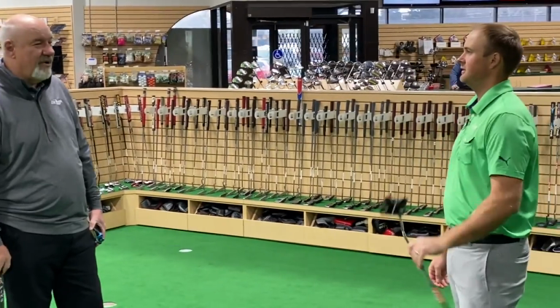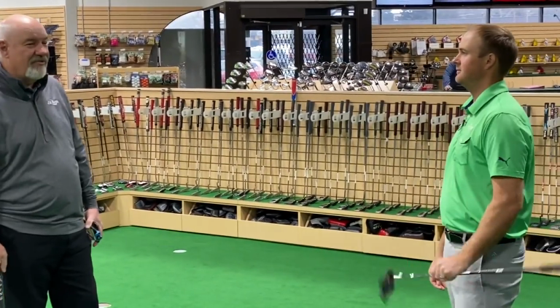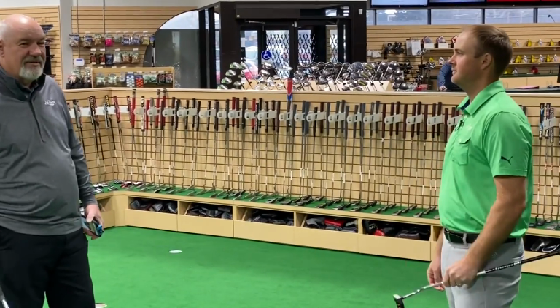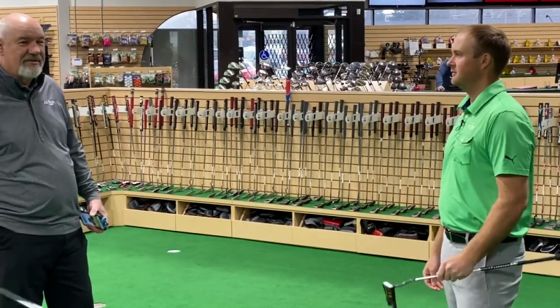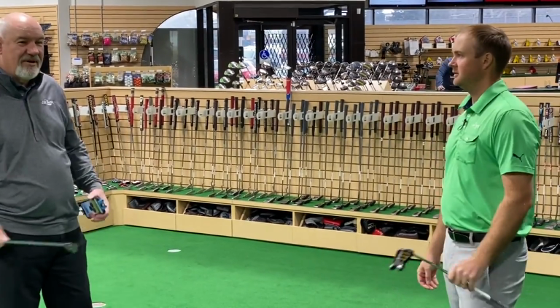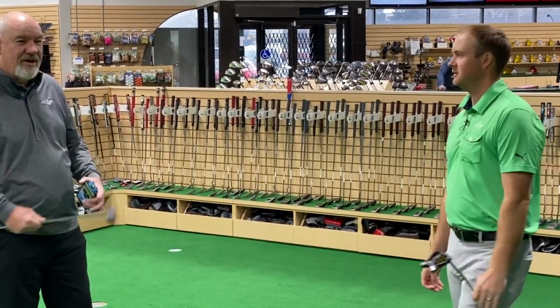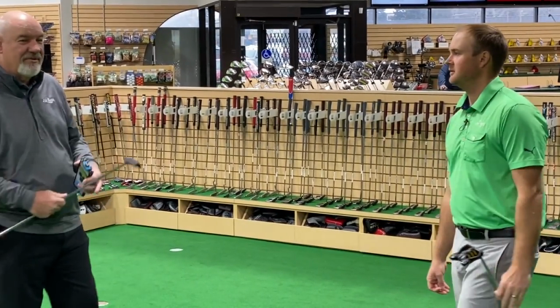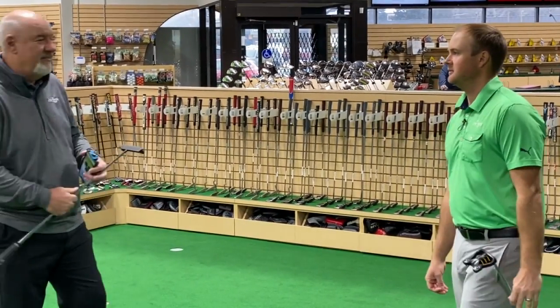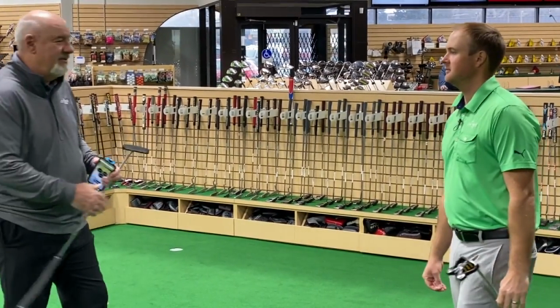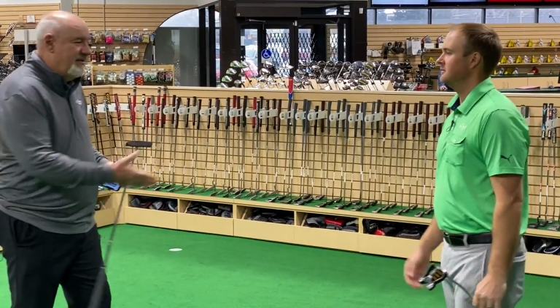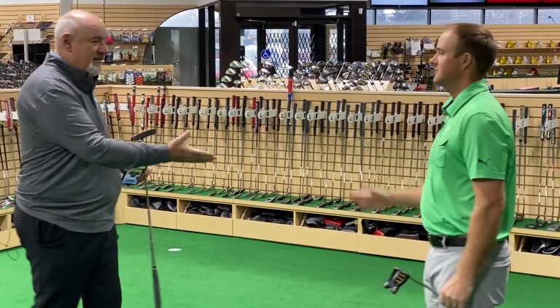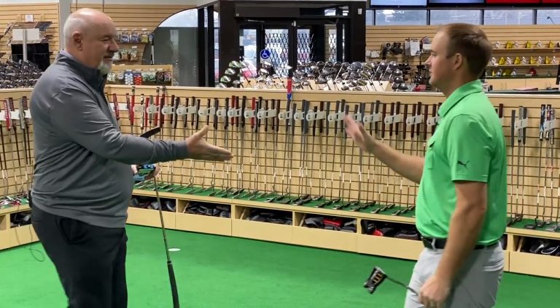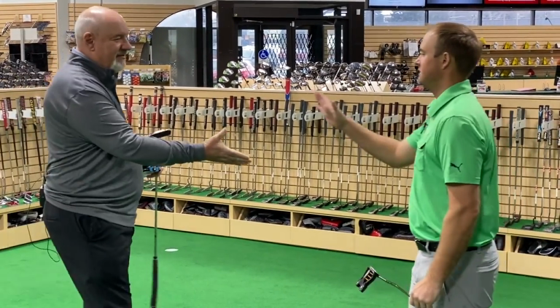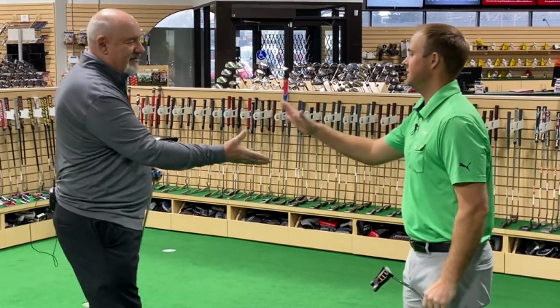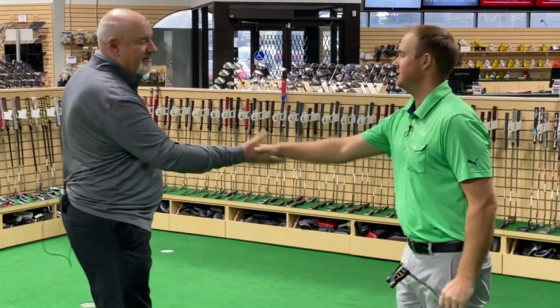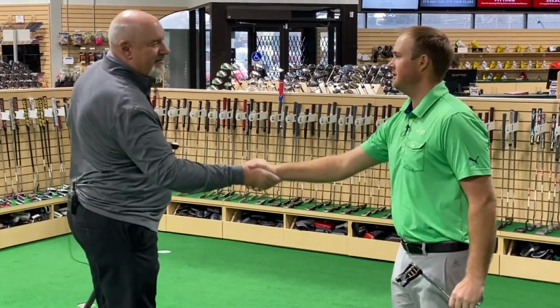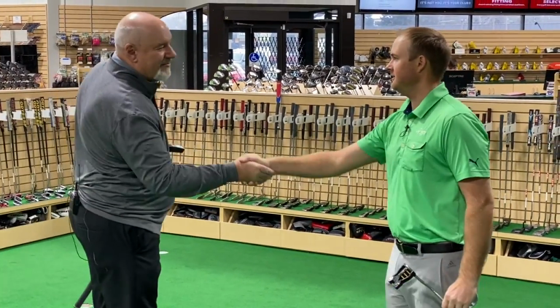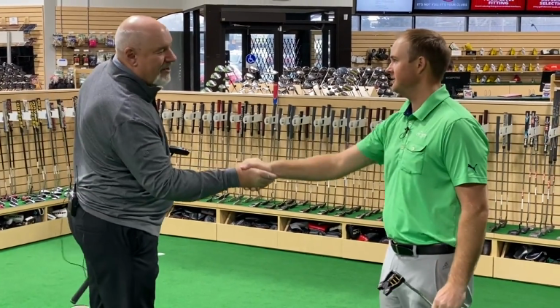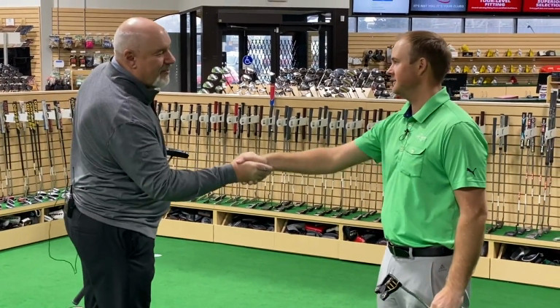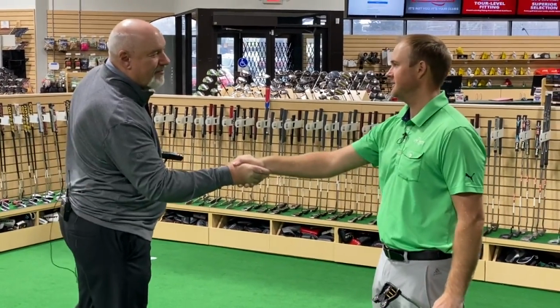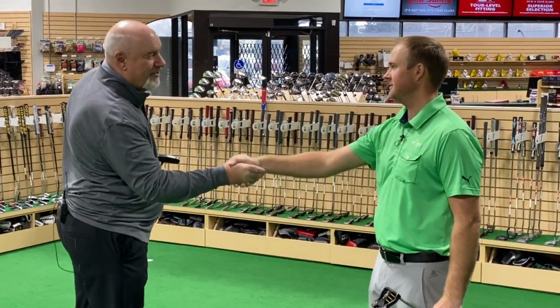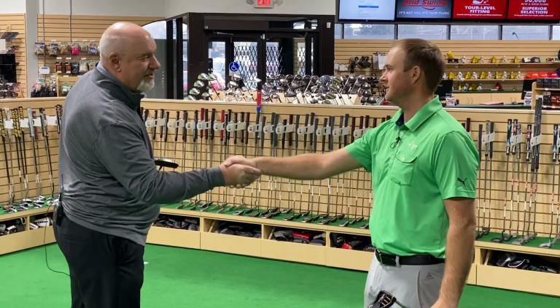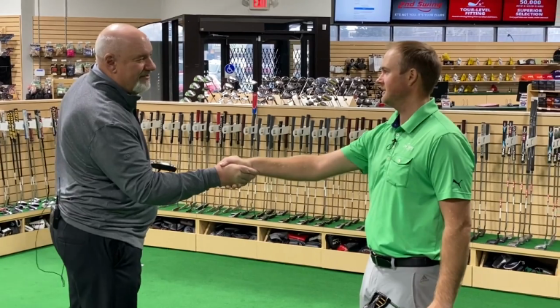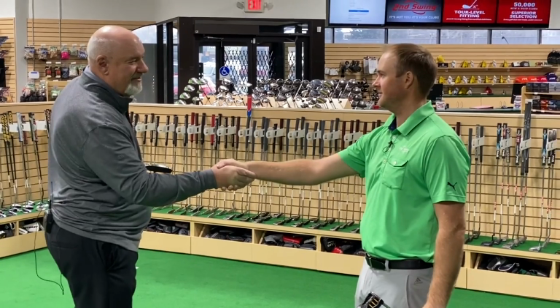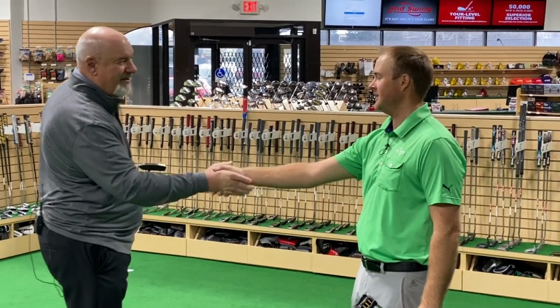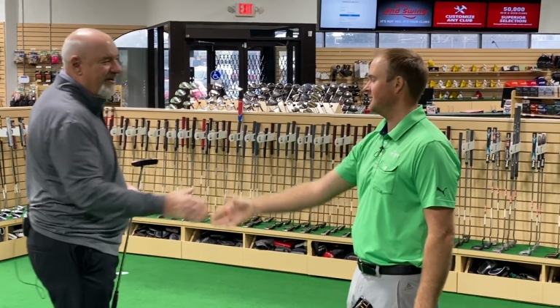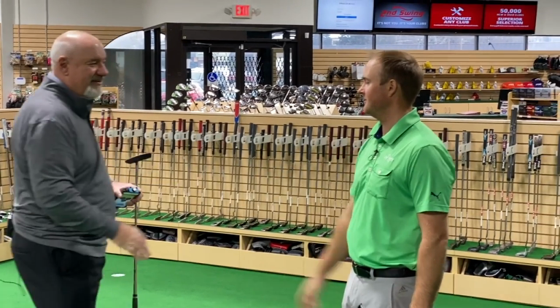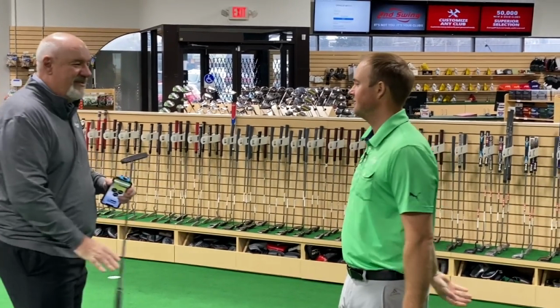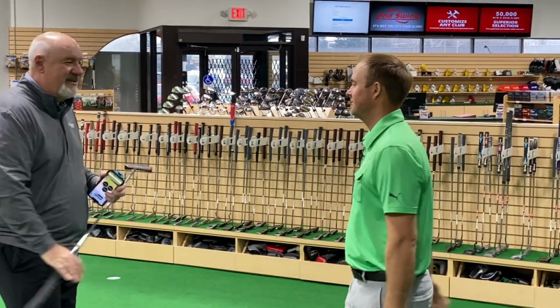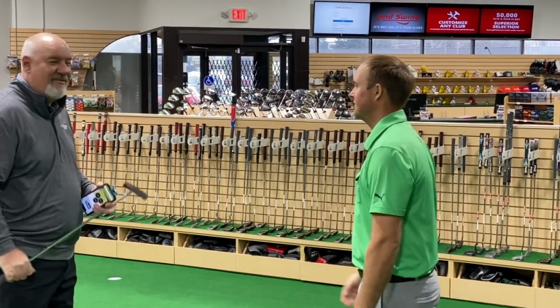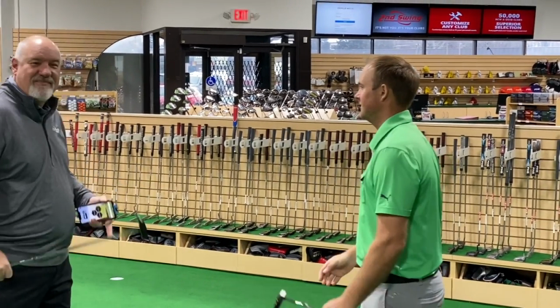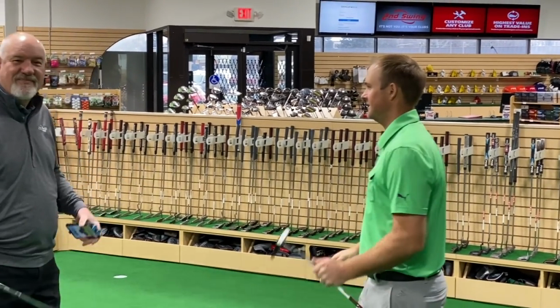Perfect. Awesome. Thanks so much, Larry. Great working with you. Thank you. Alright, take care. Thanks.